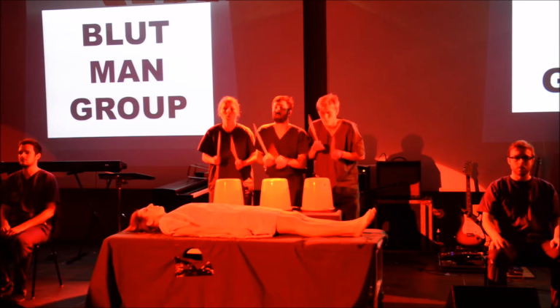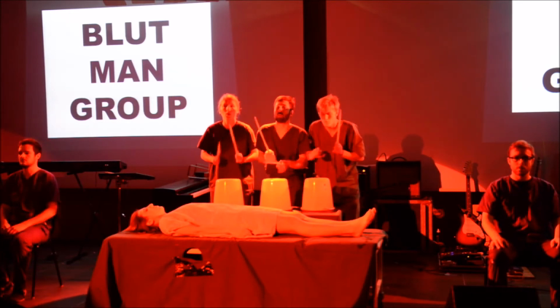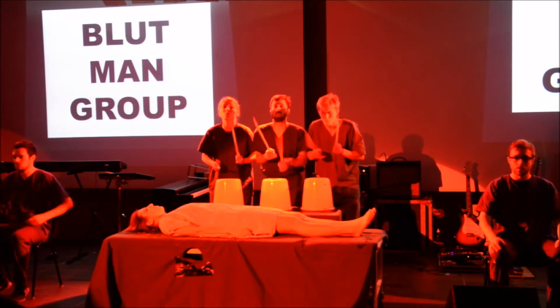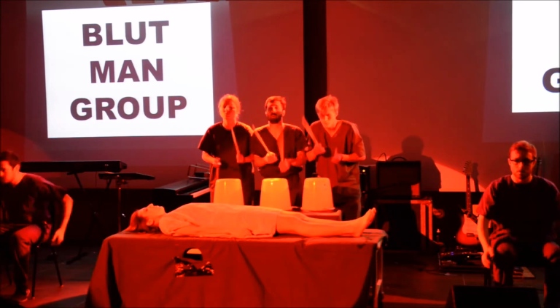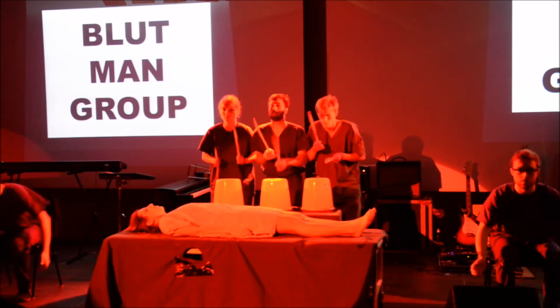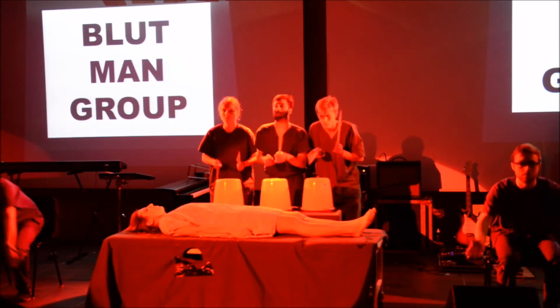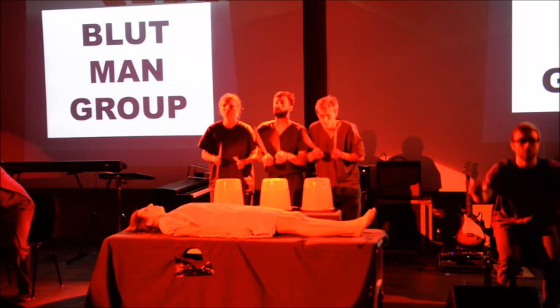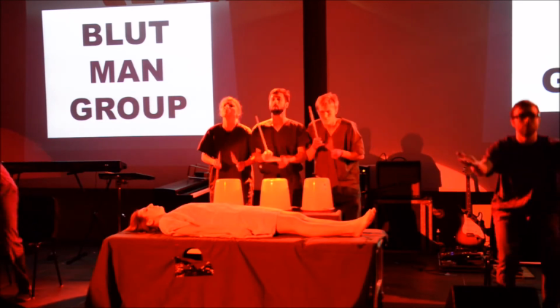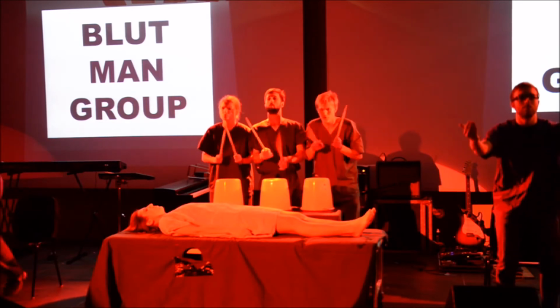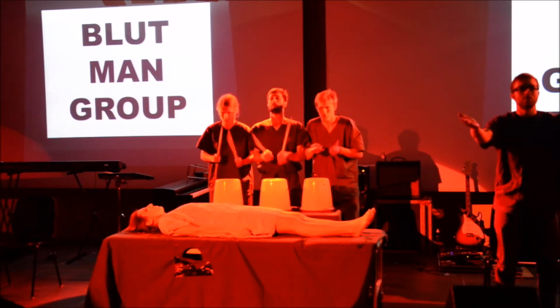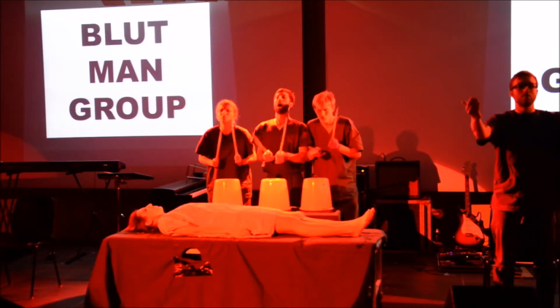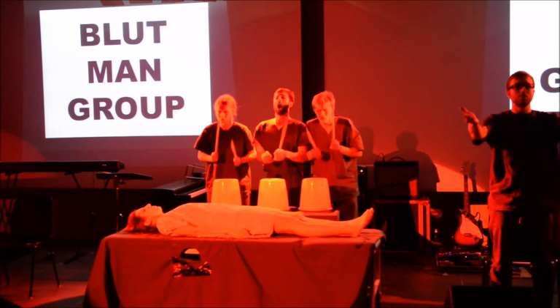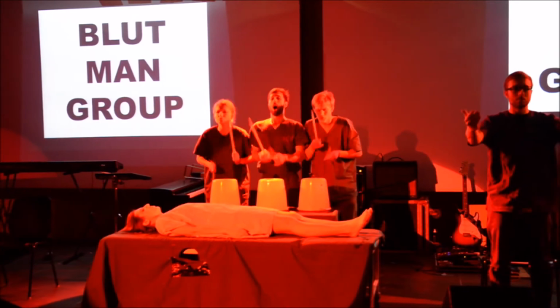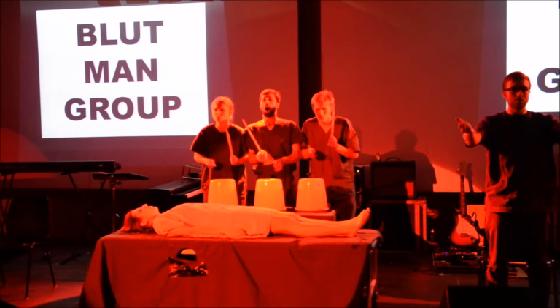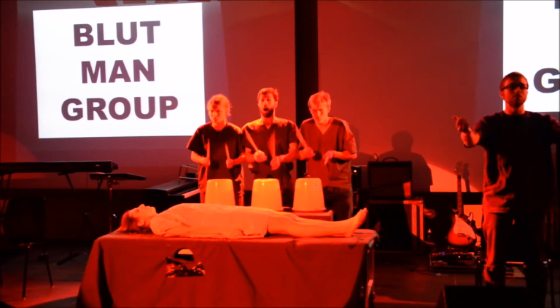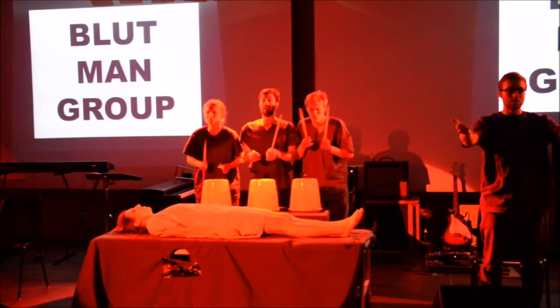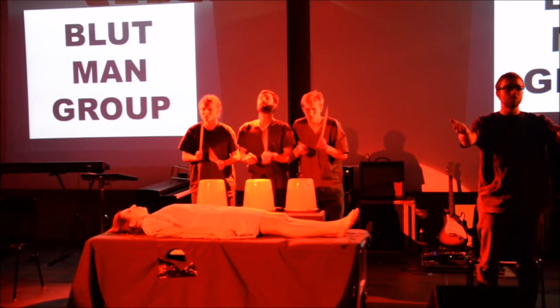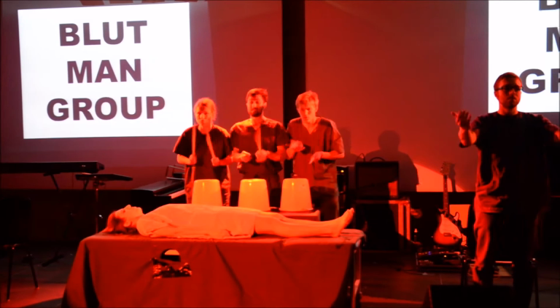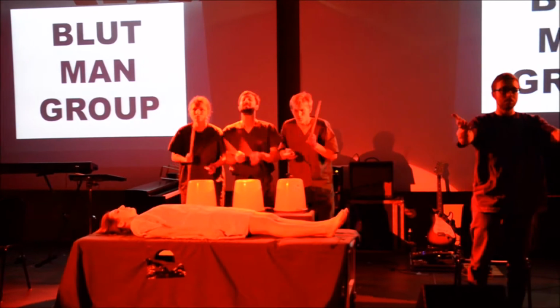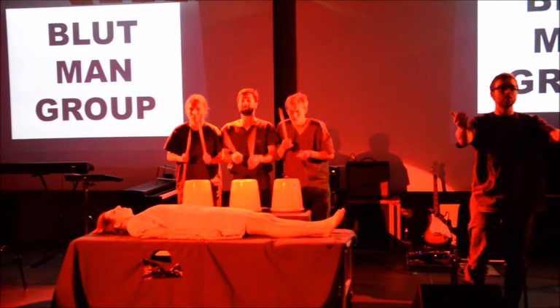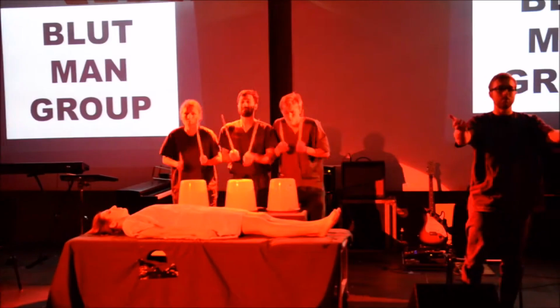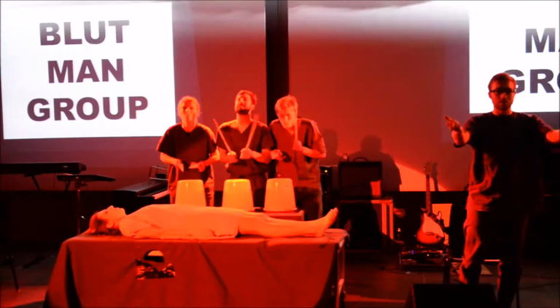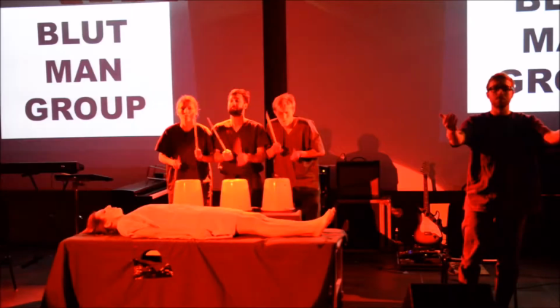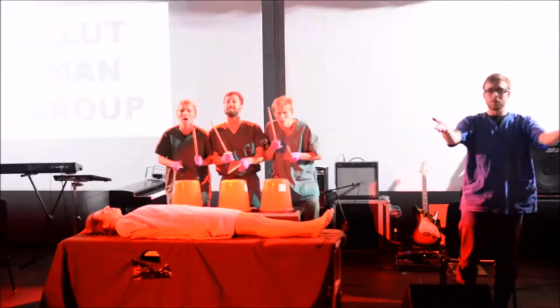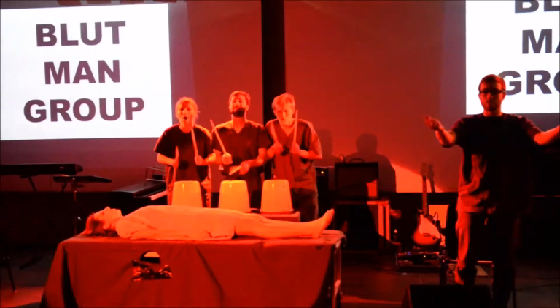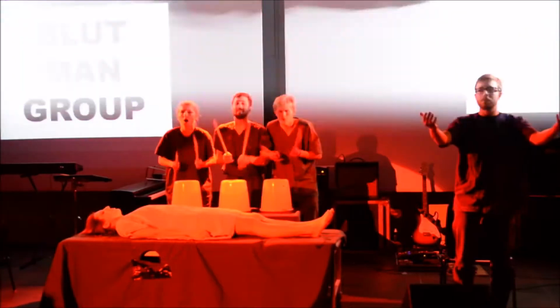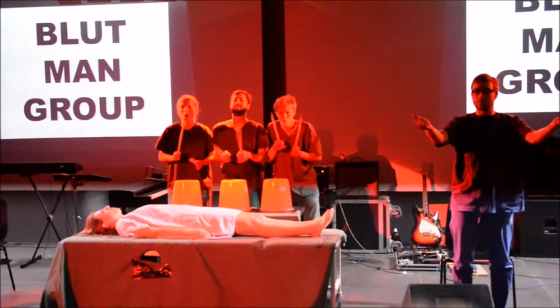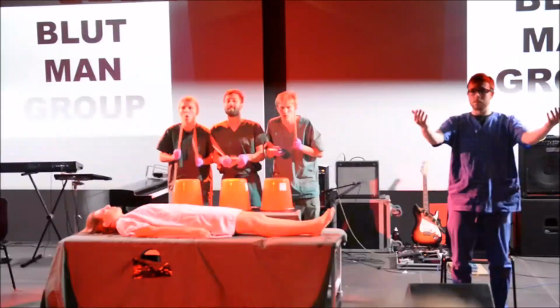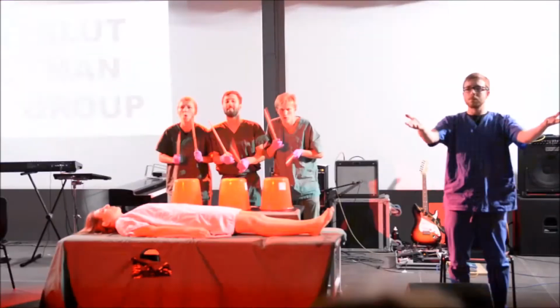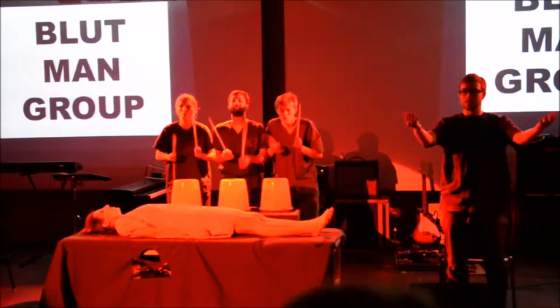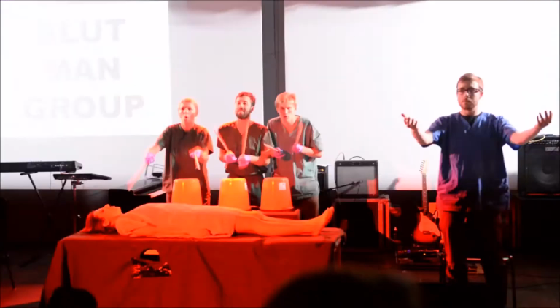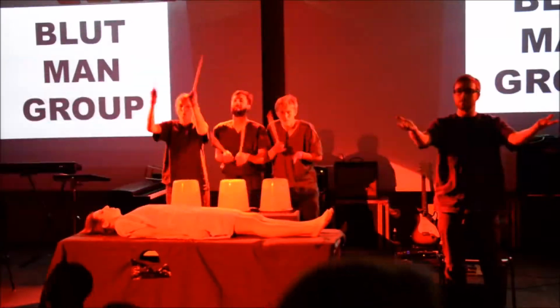Stell dich aufrecht hin und zeige Interesse durch leichtes Kopfnicken. Fertig, los!